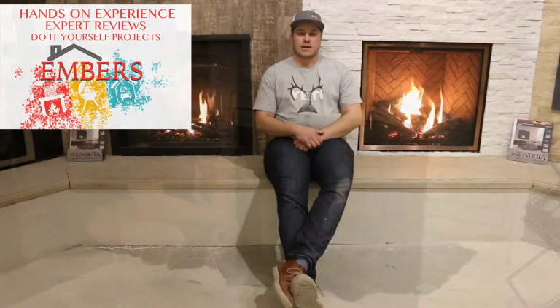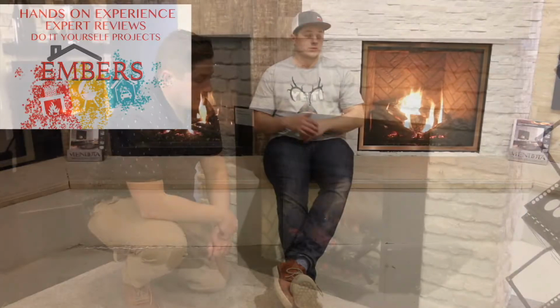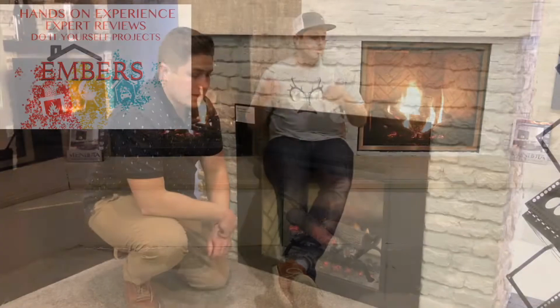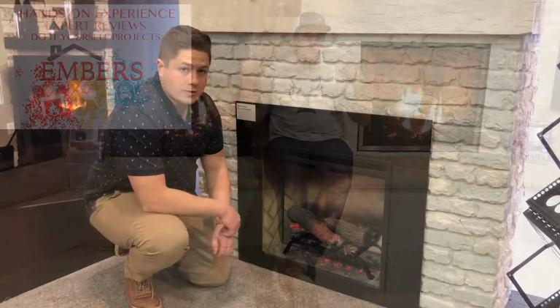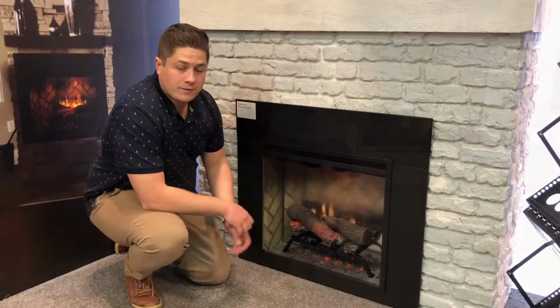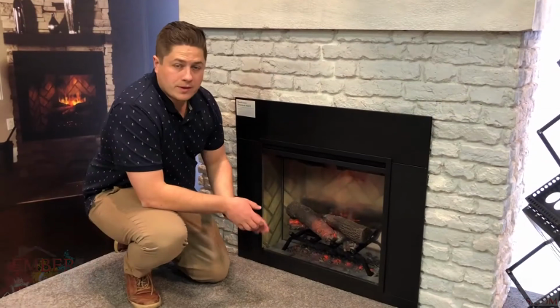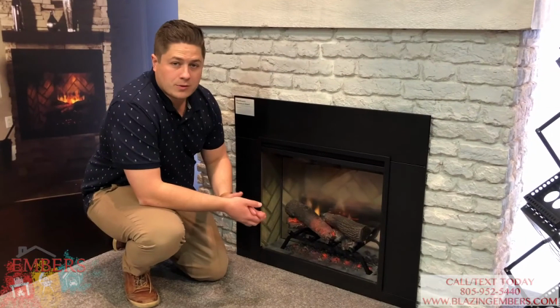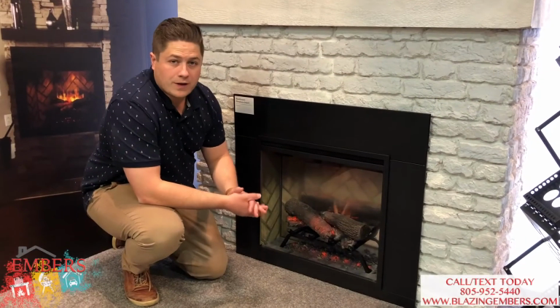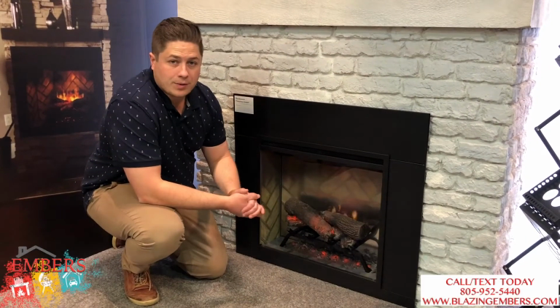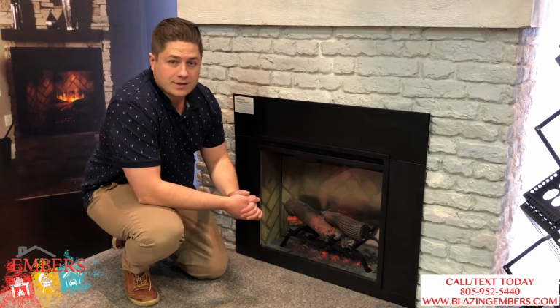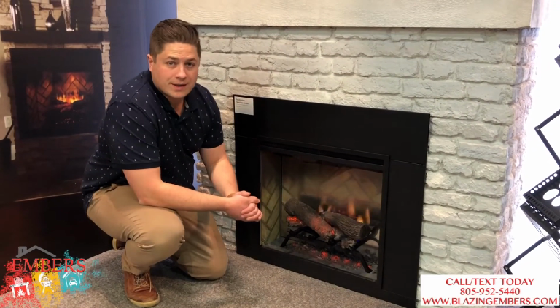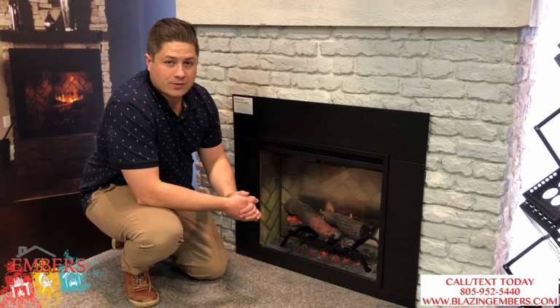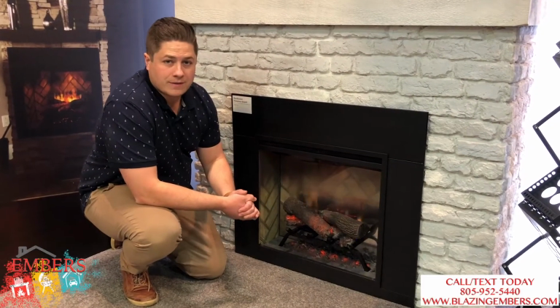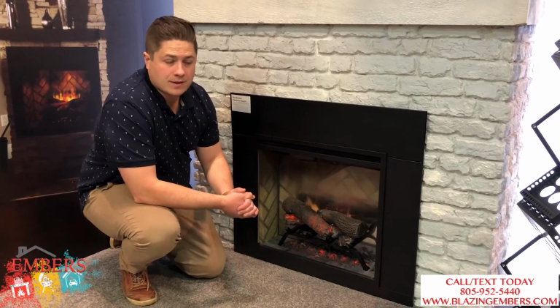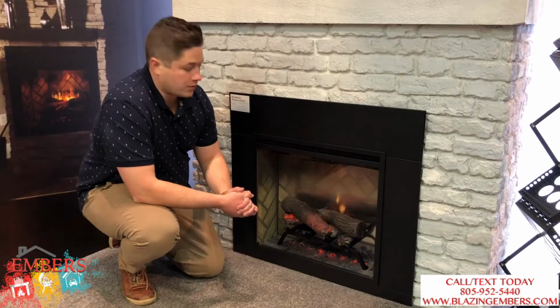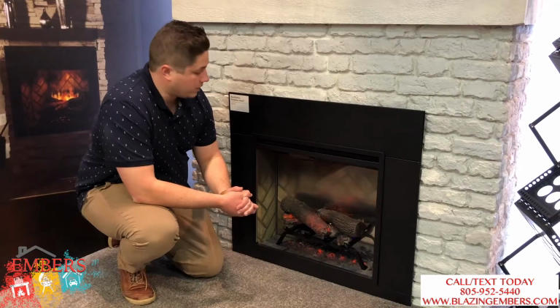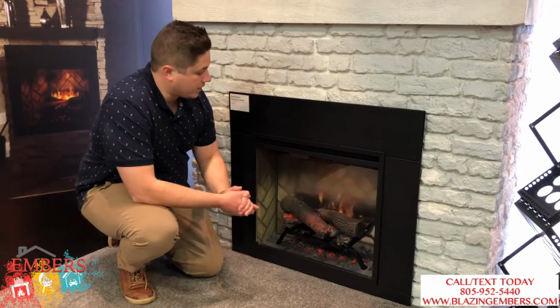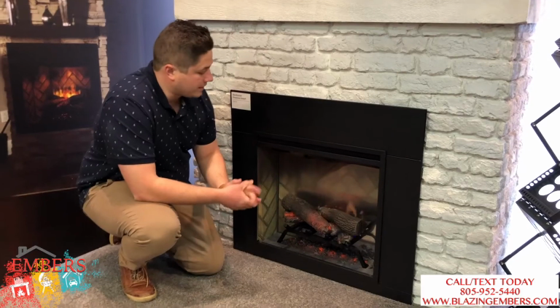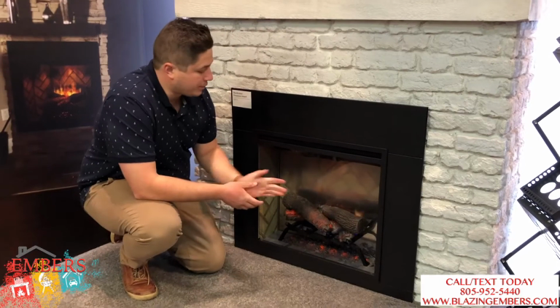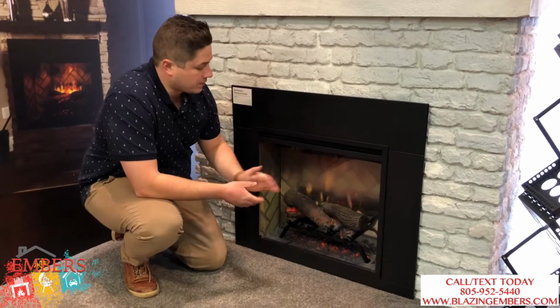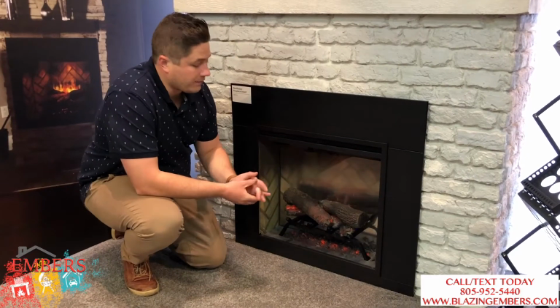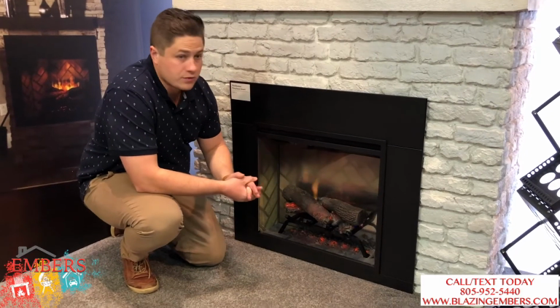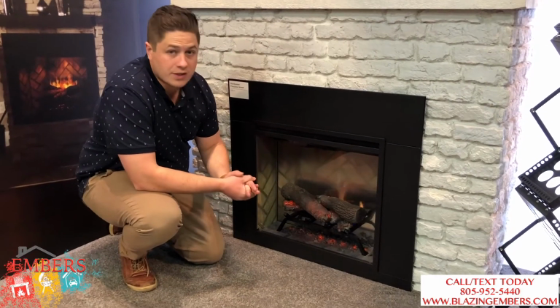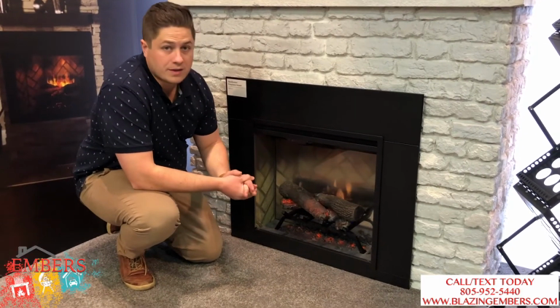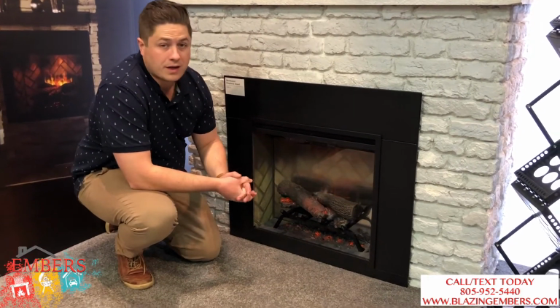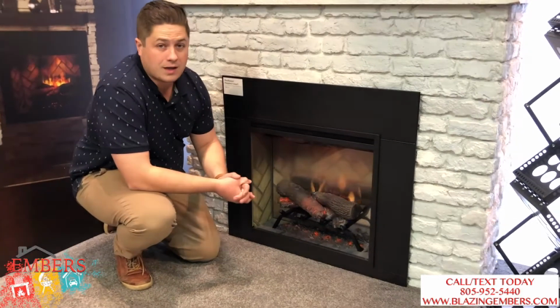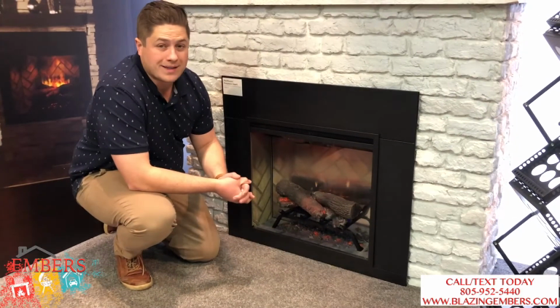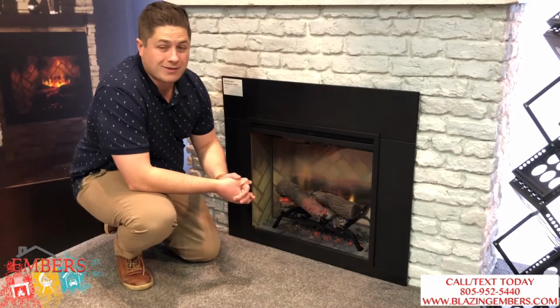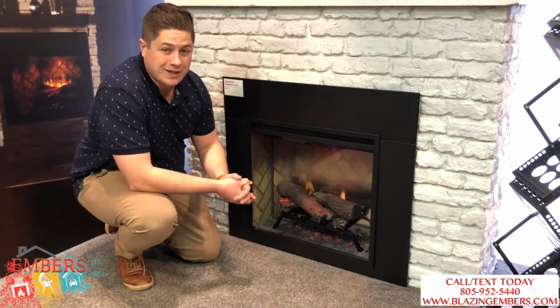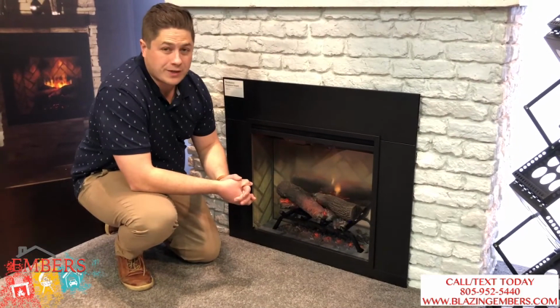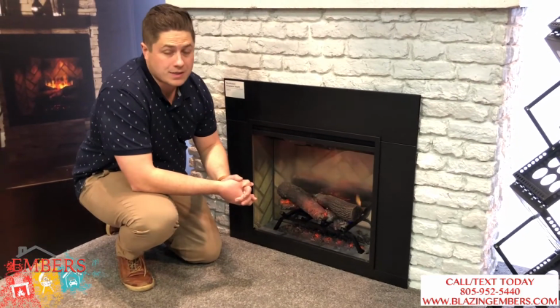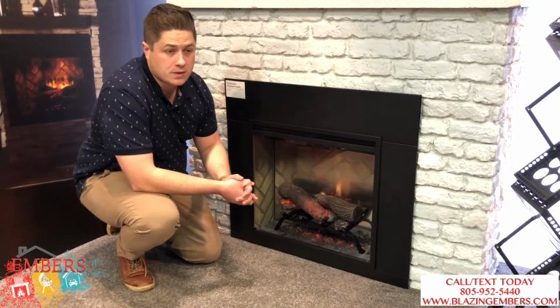Hi, my name is Trevor with Inverse Fireplaces and Outdoor Living. We're showing you a Dimplex Revolution electric insert.